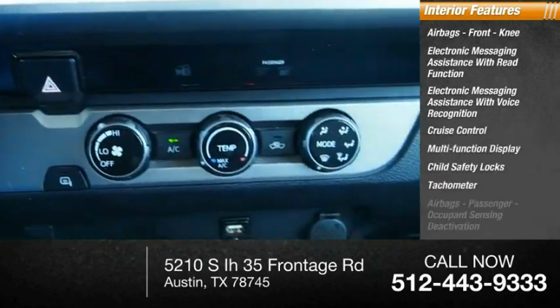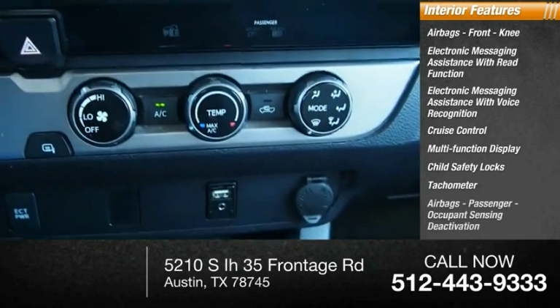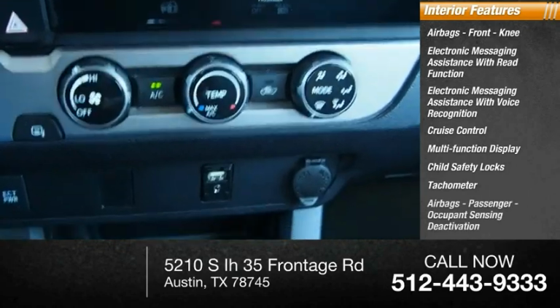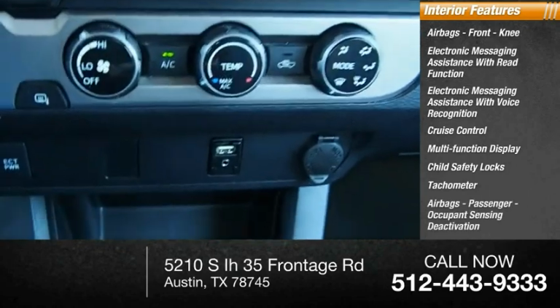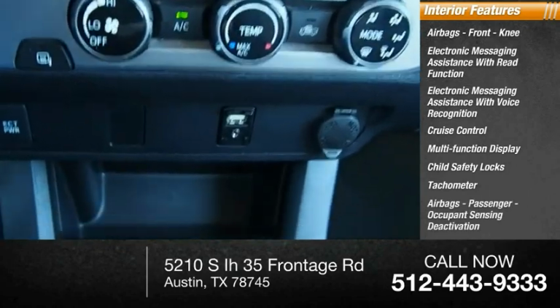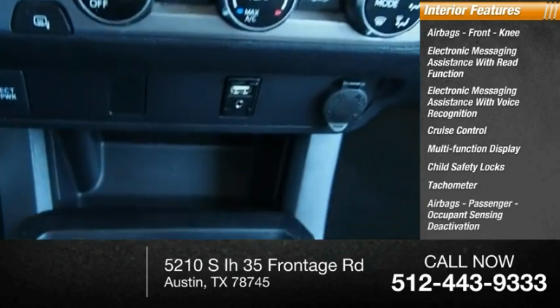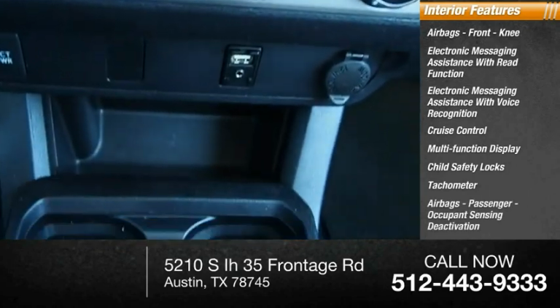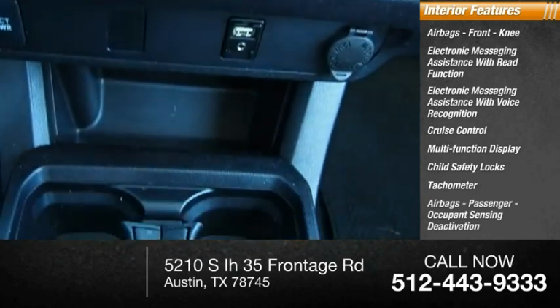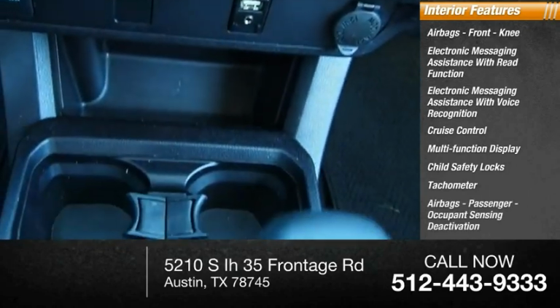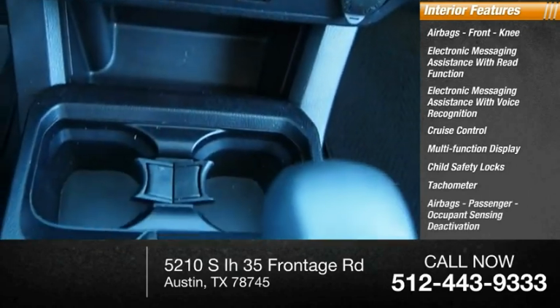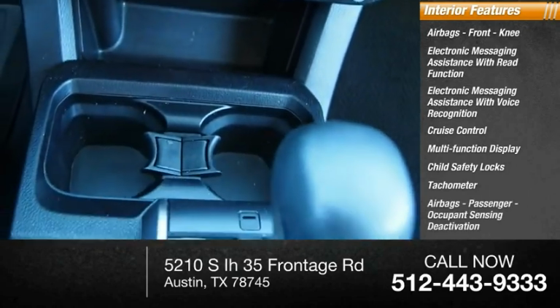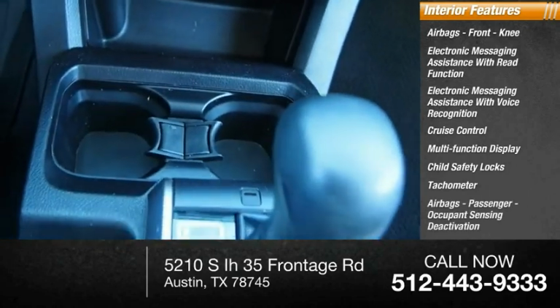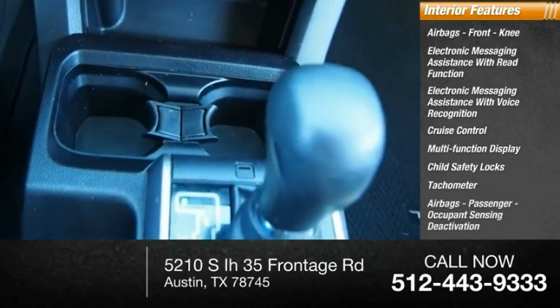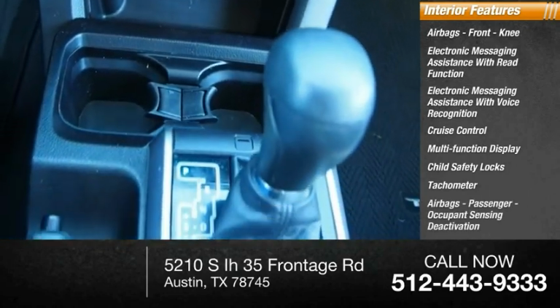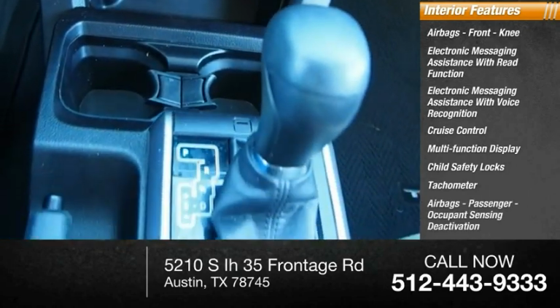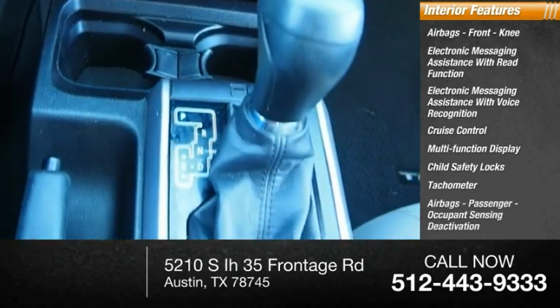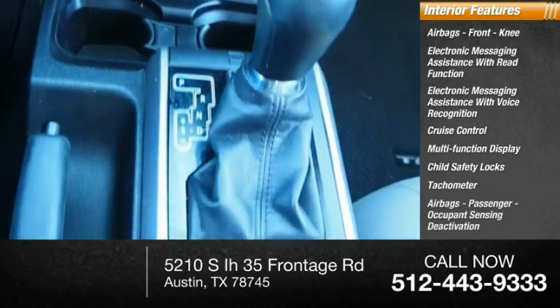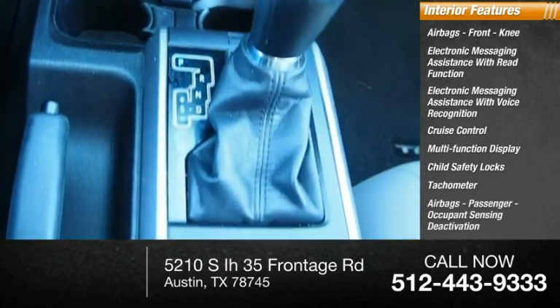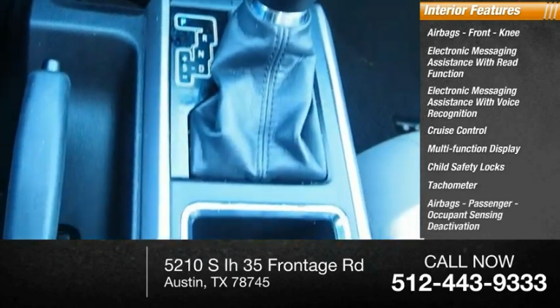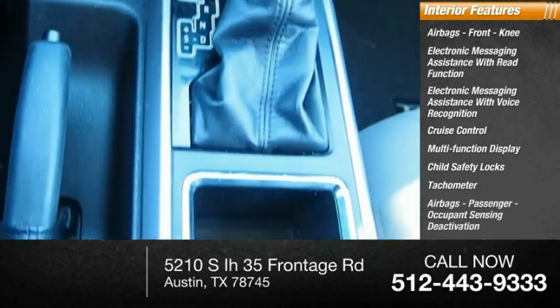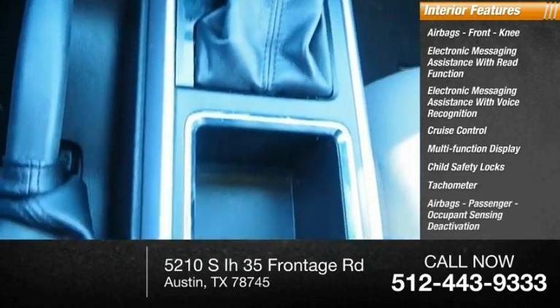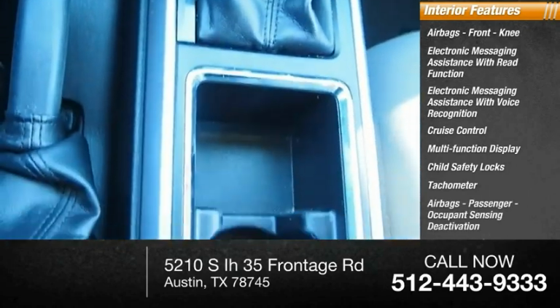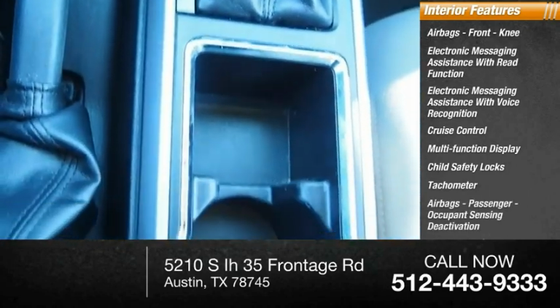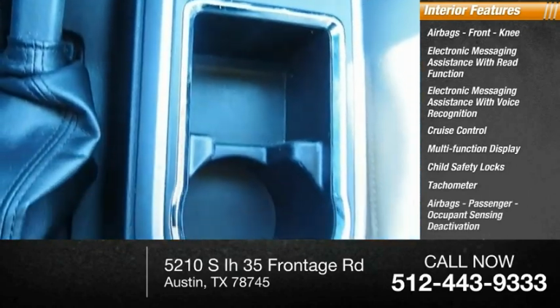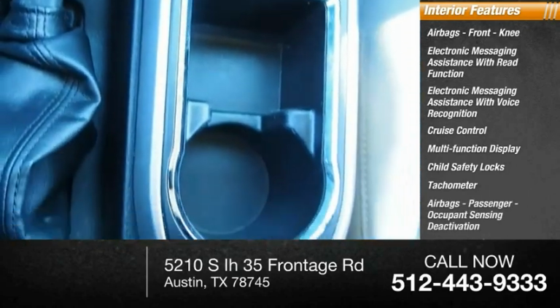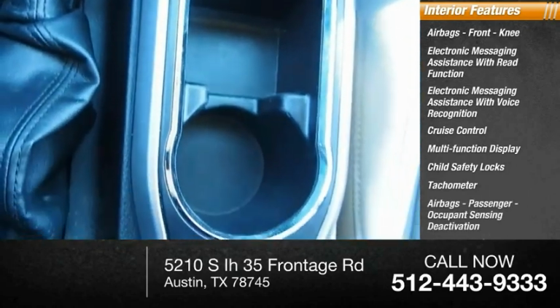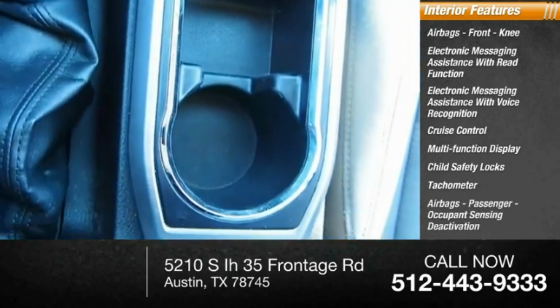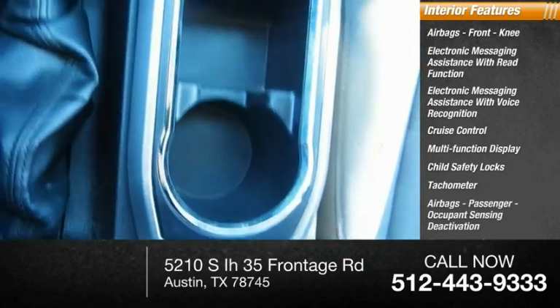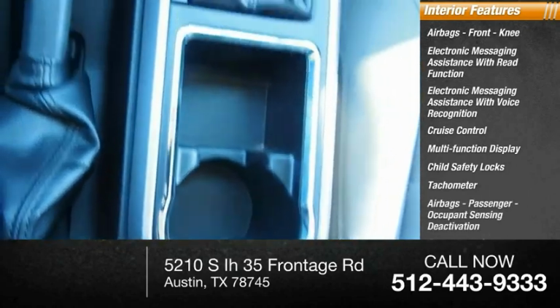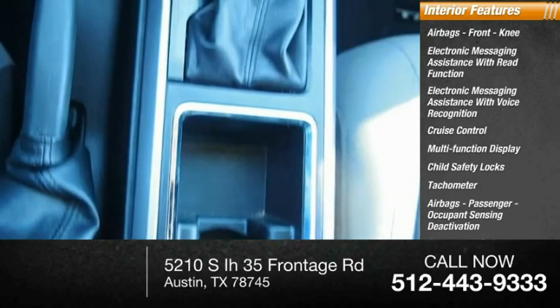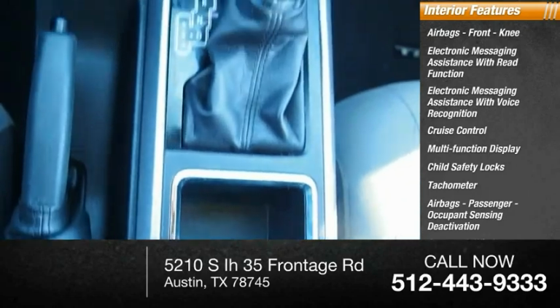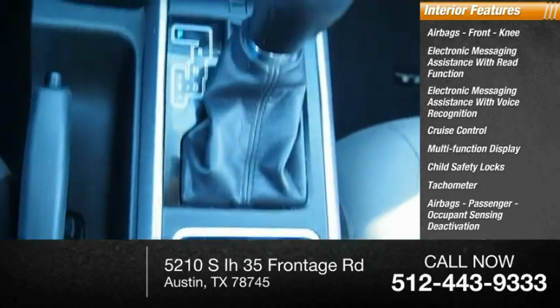Tachometer, passenger airbags with occupant sensing deactivation, one-touch windows, and a one-trip odometer.